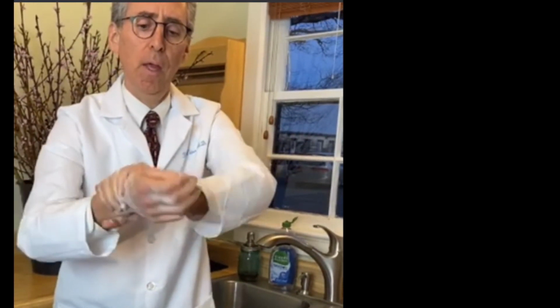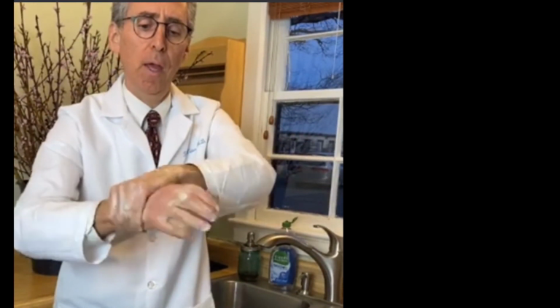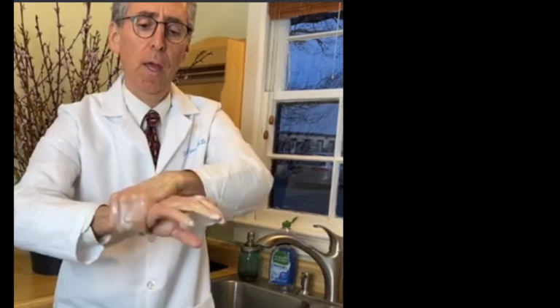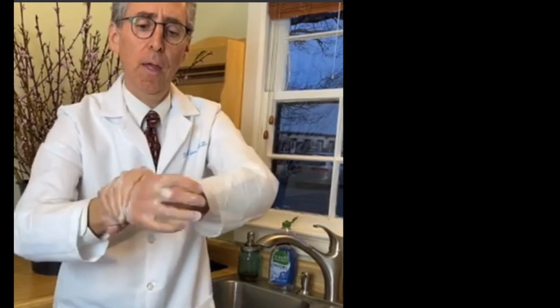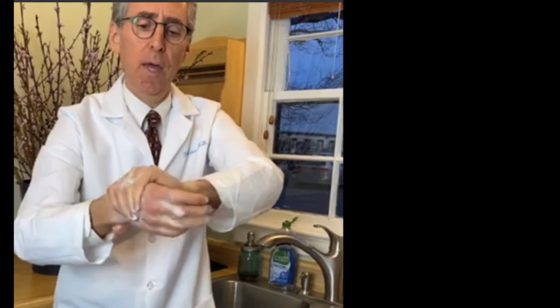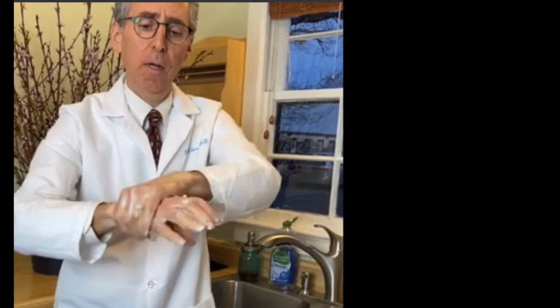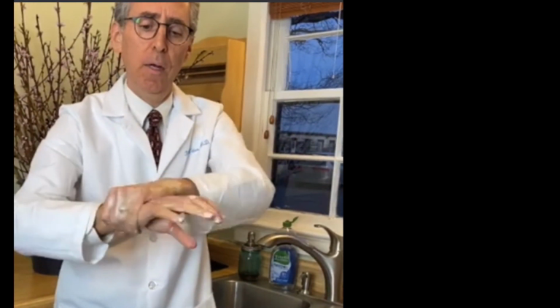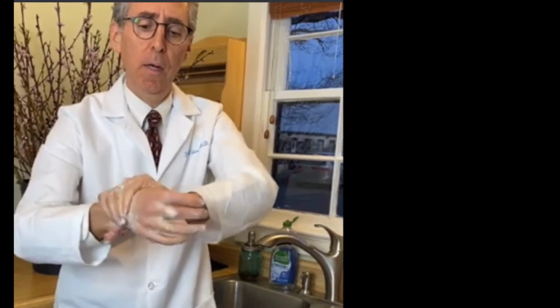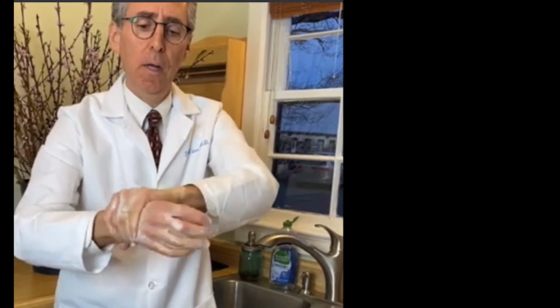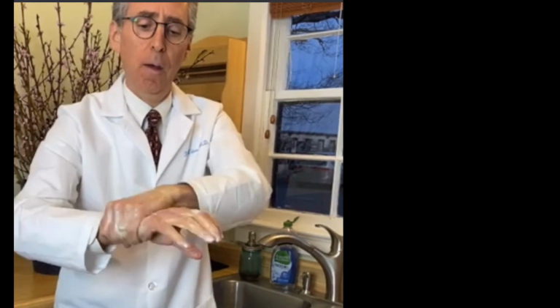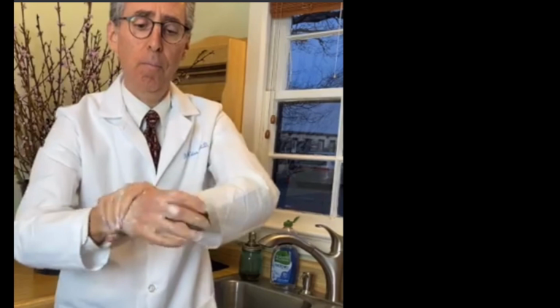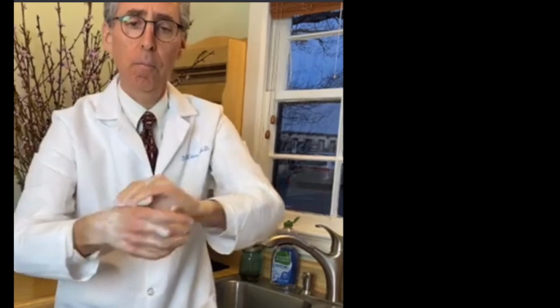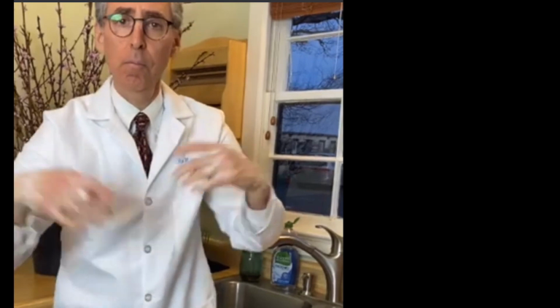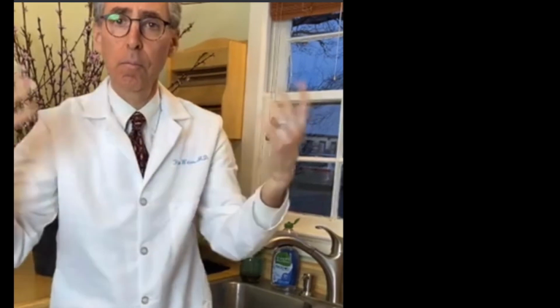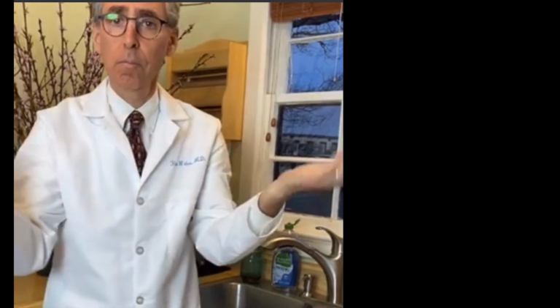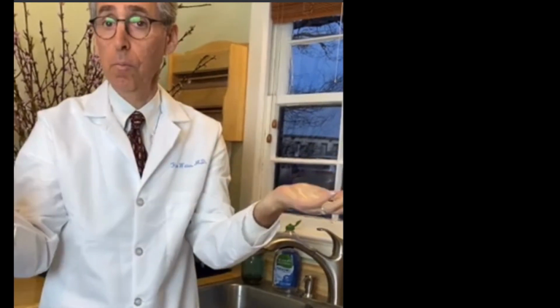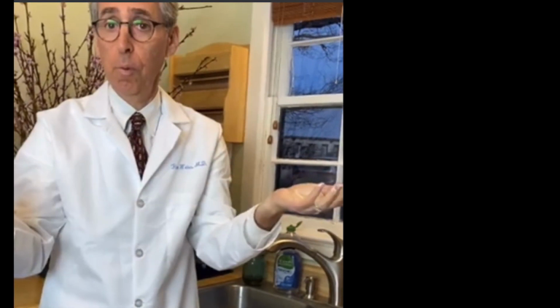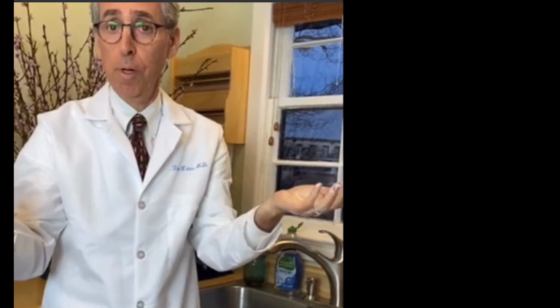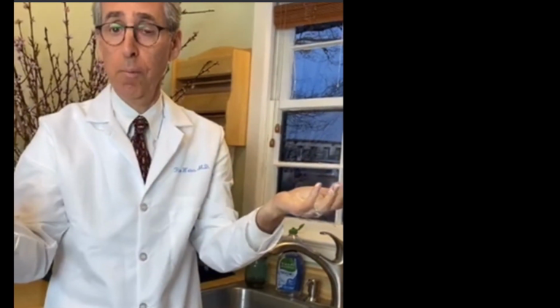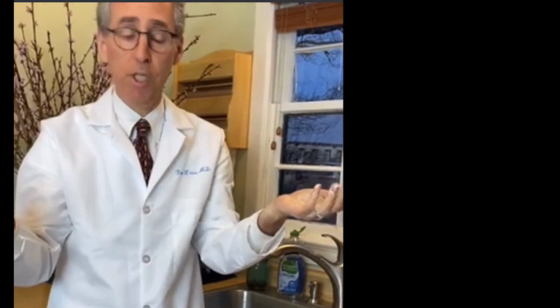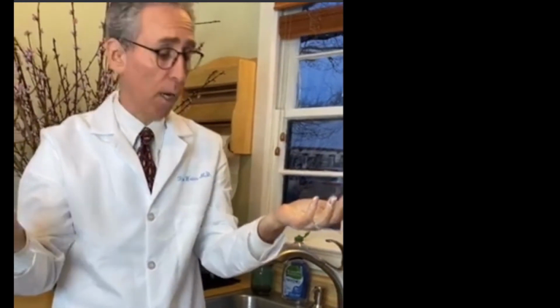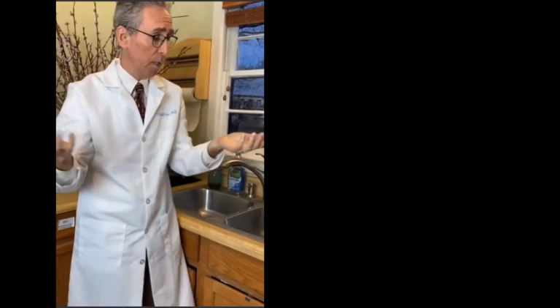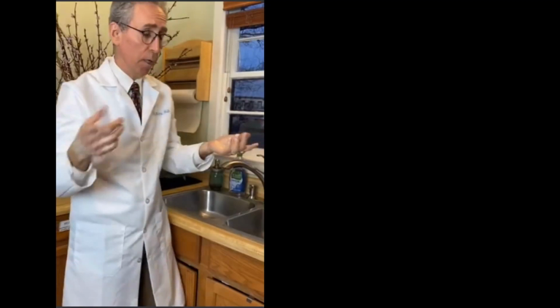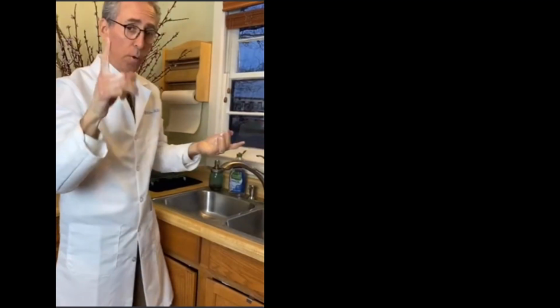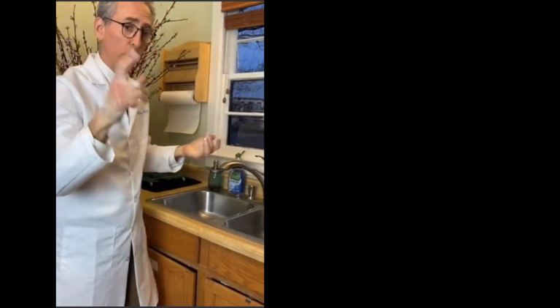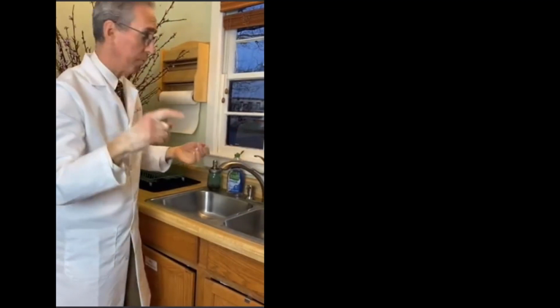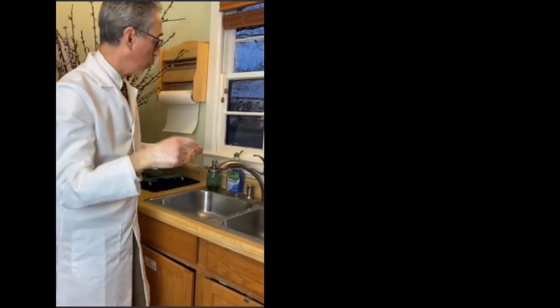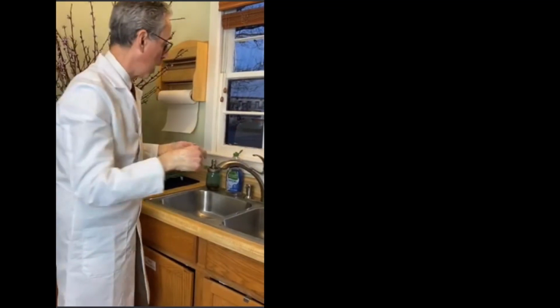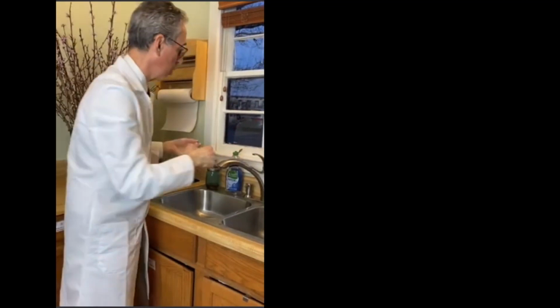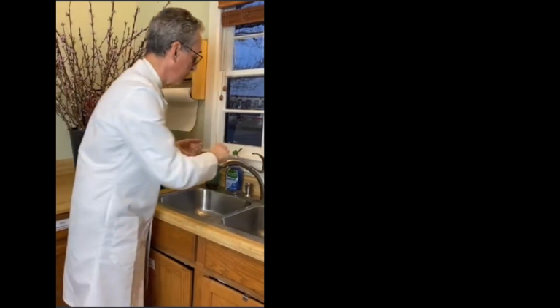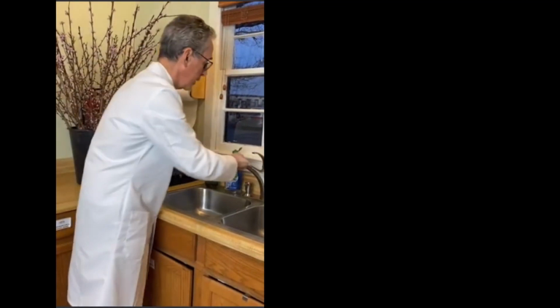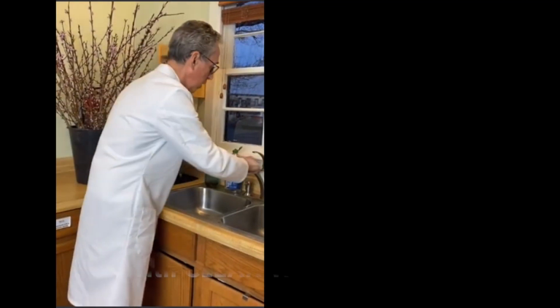And then we're pretty much done. We have to wash off the soap.